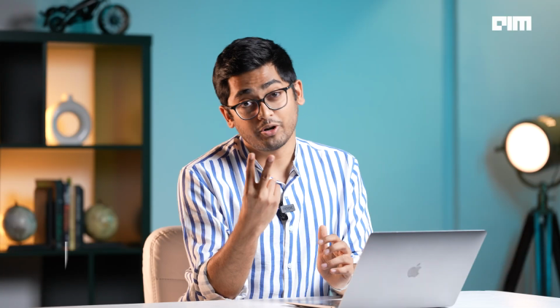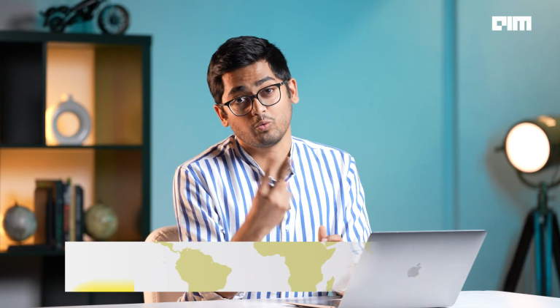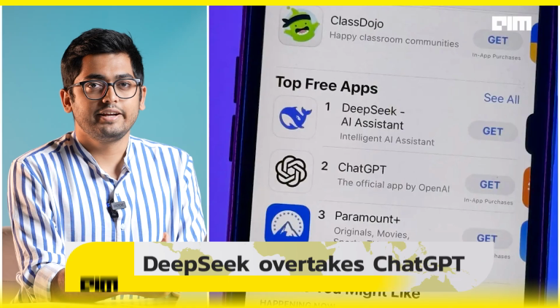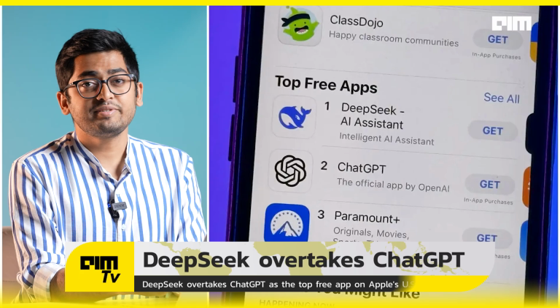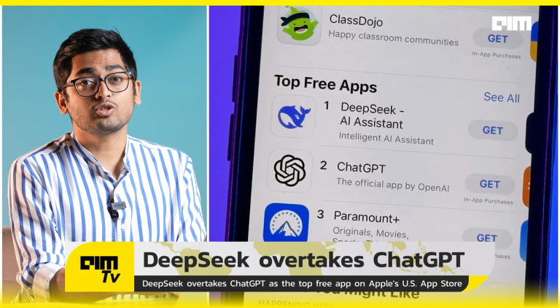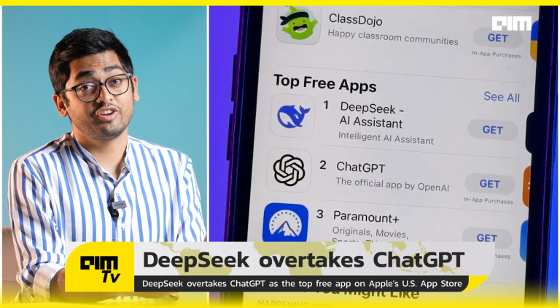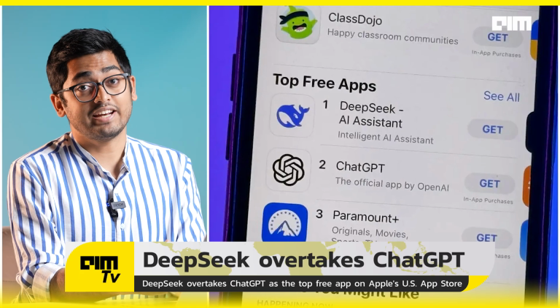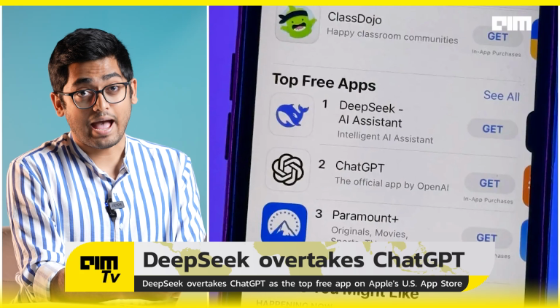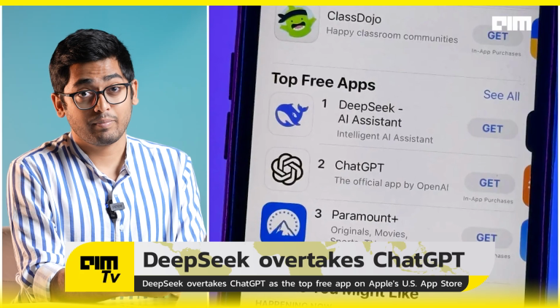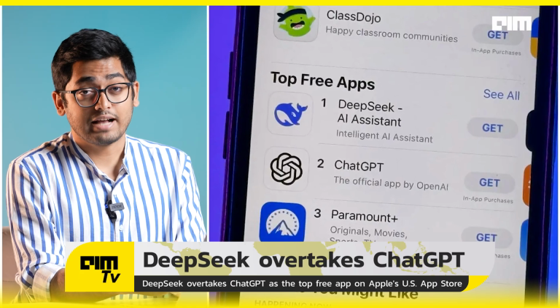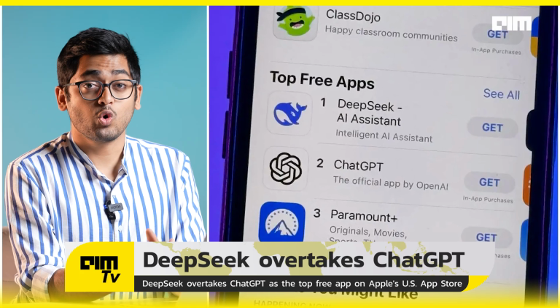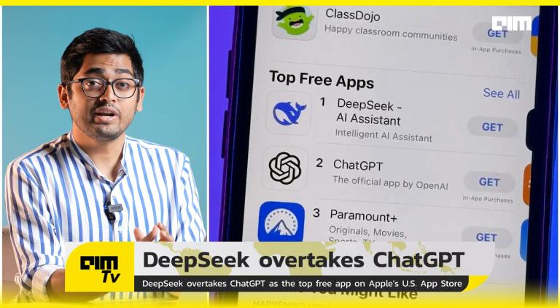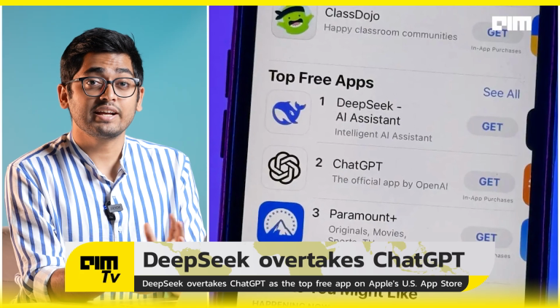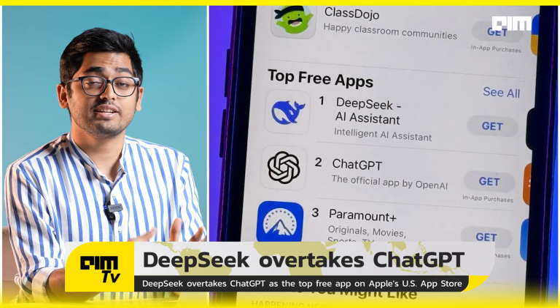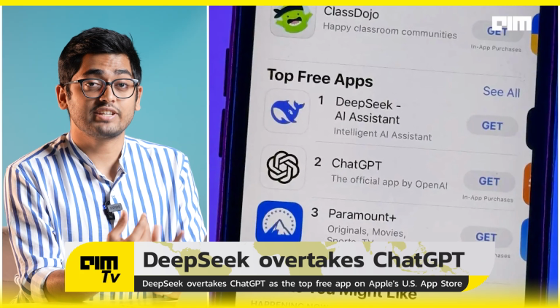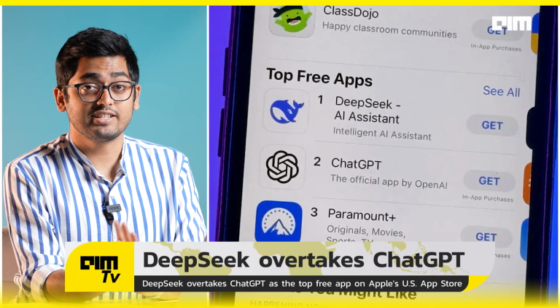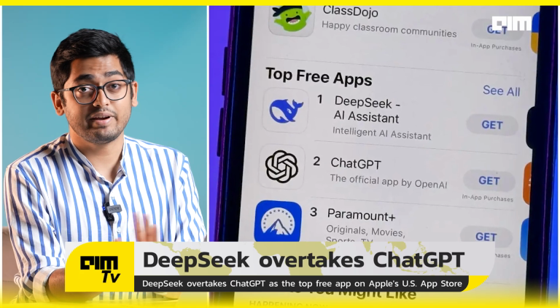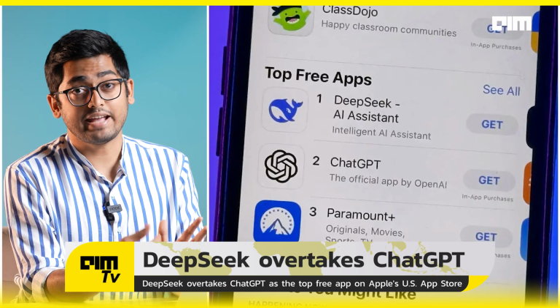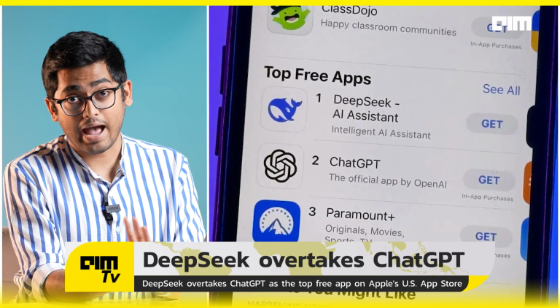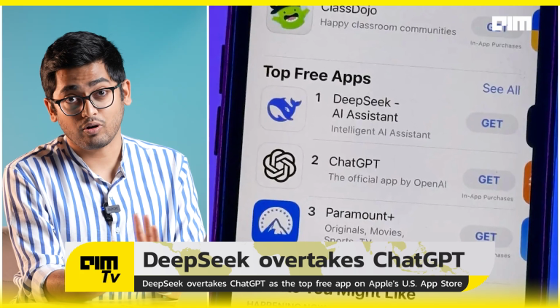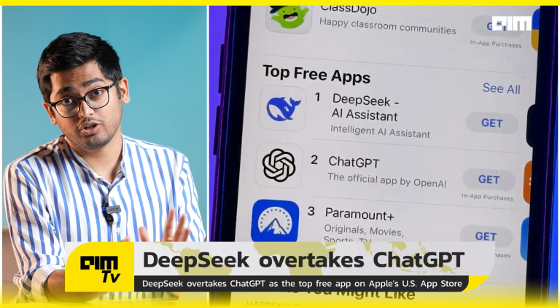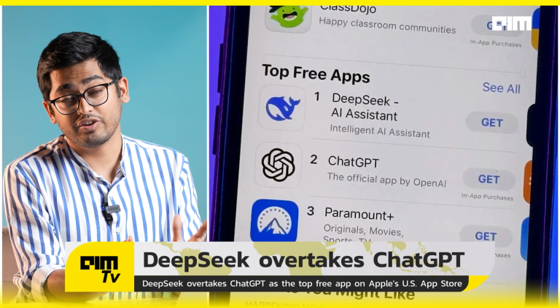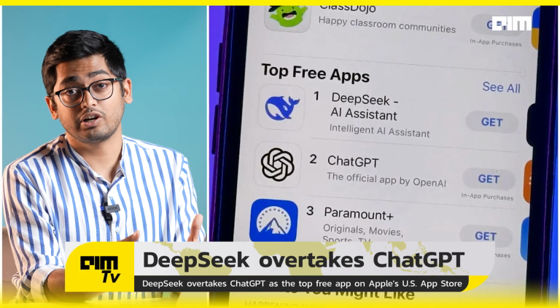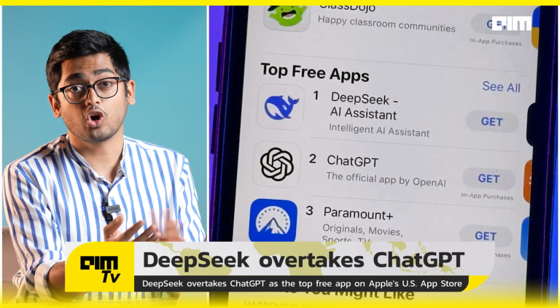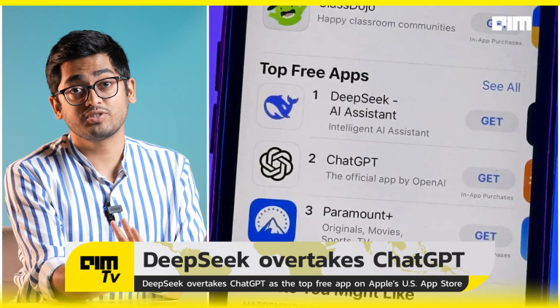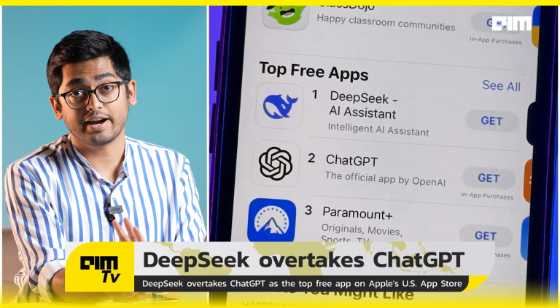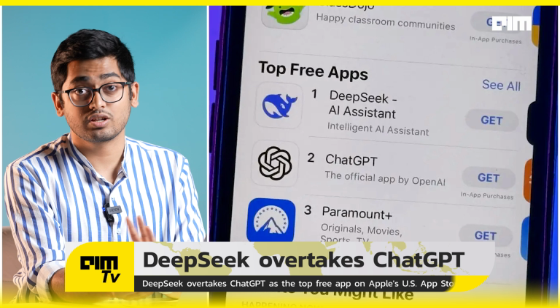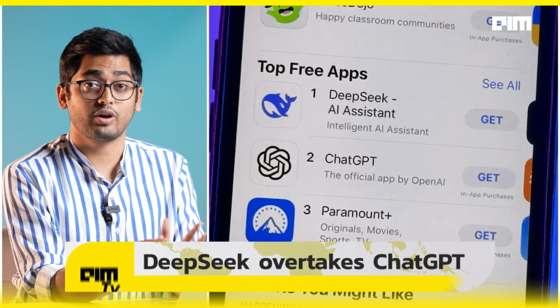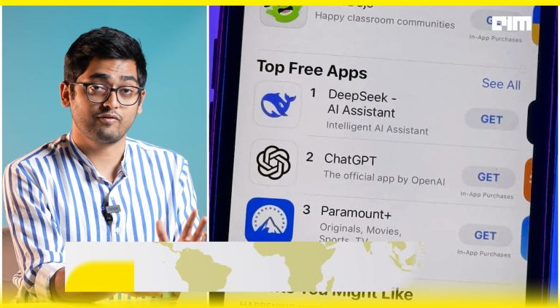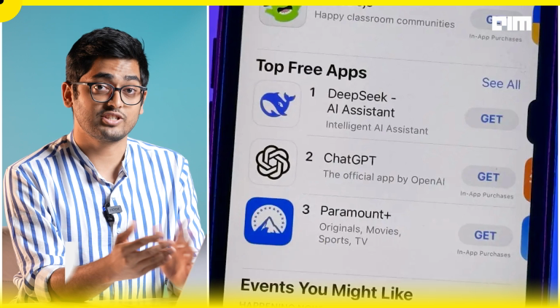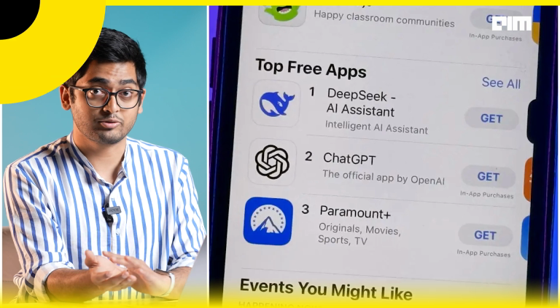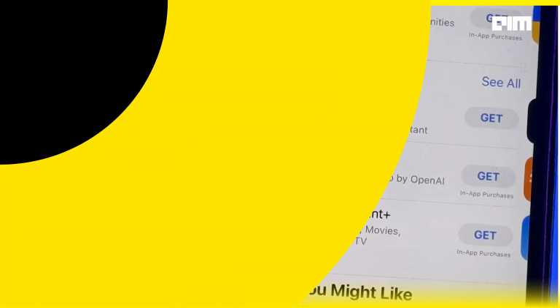Number two: DeepSeek's official app has overtaken the ChatGPT app on the official top charts for iPhone's App Store.